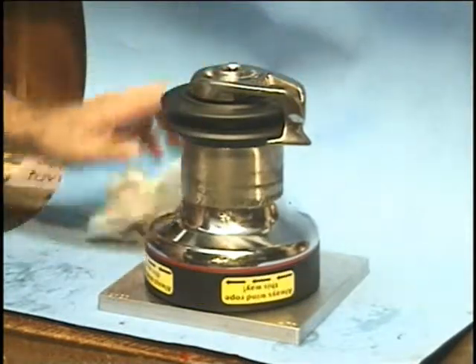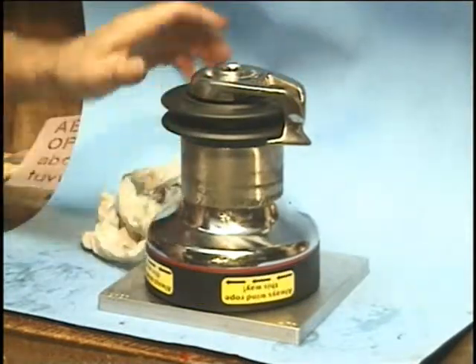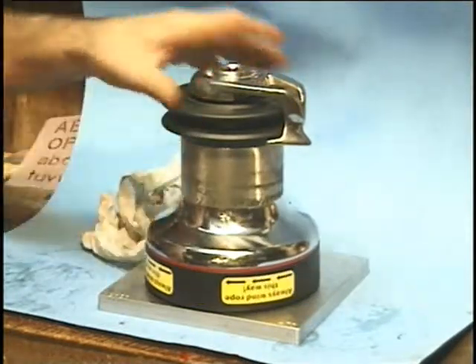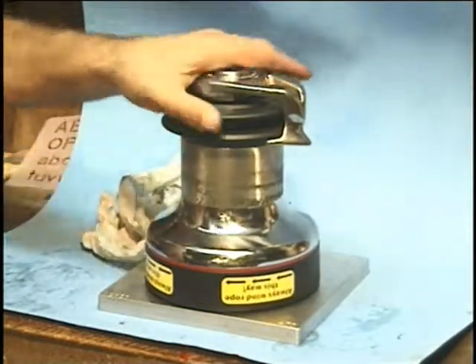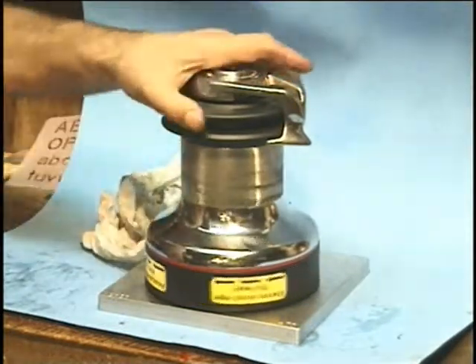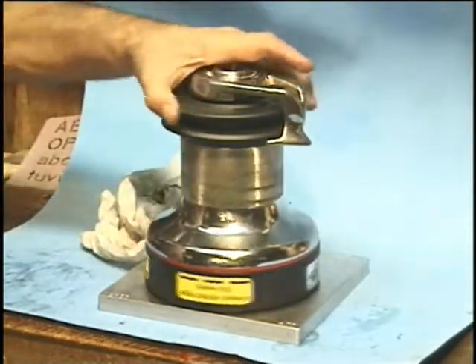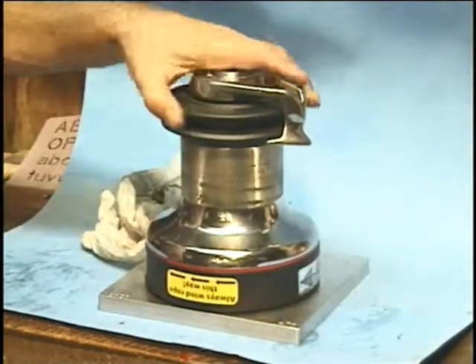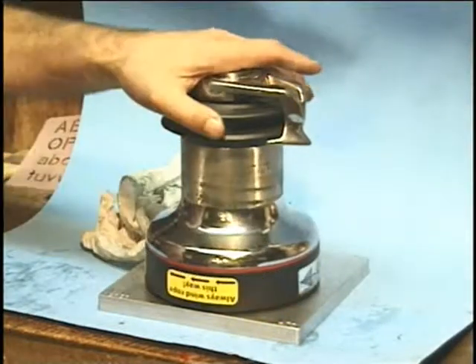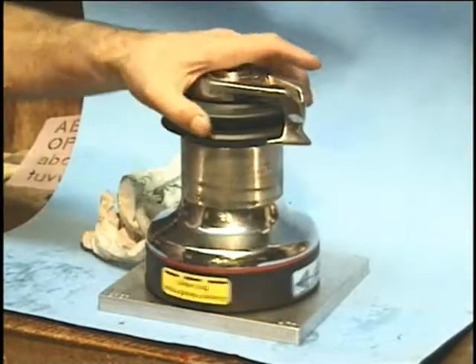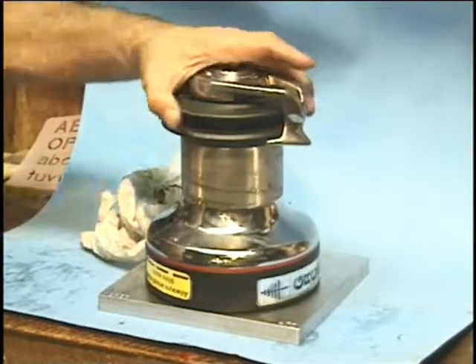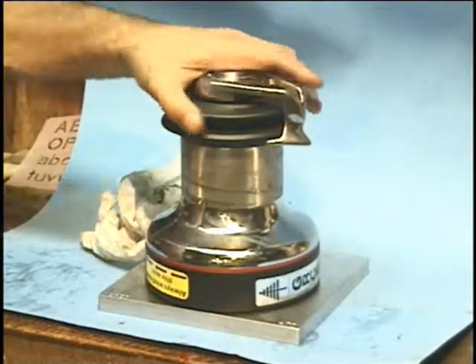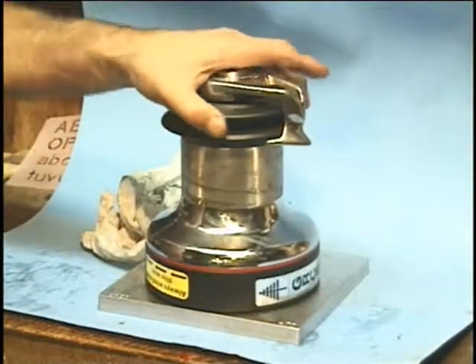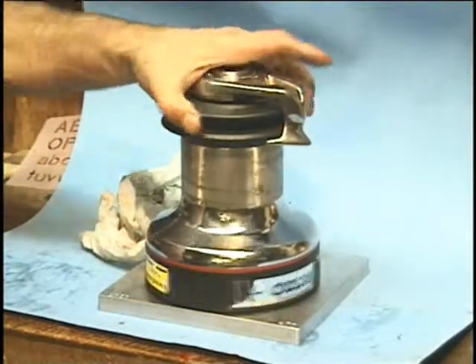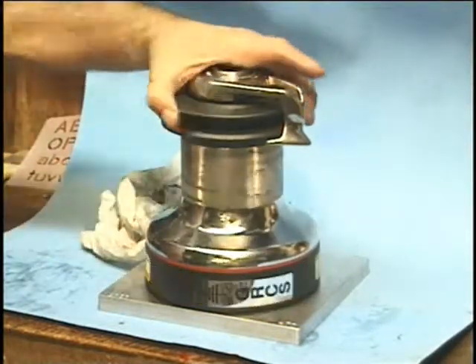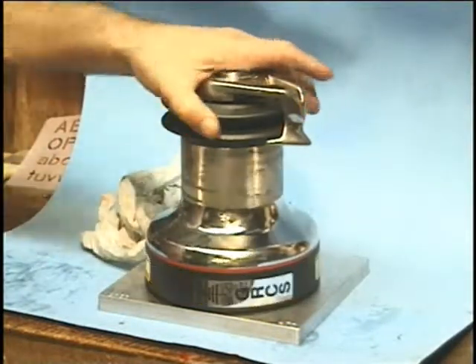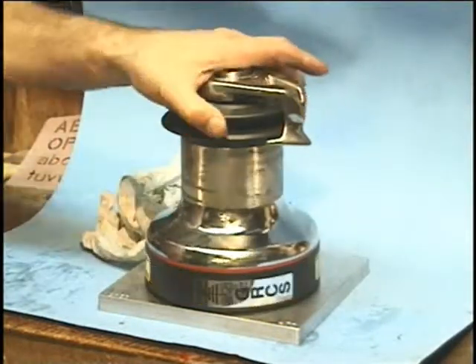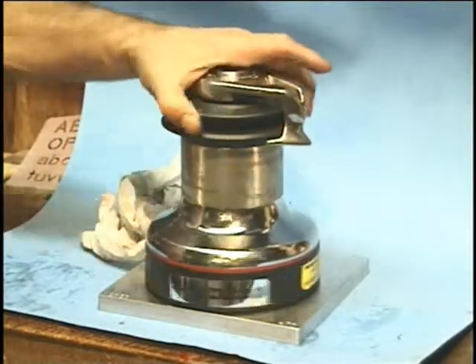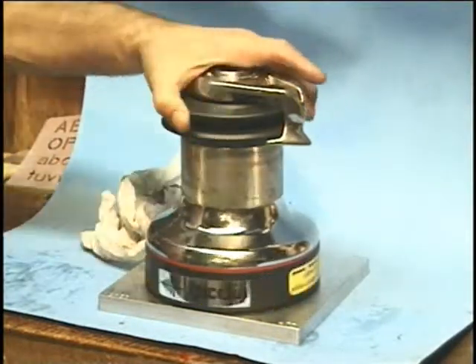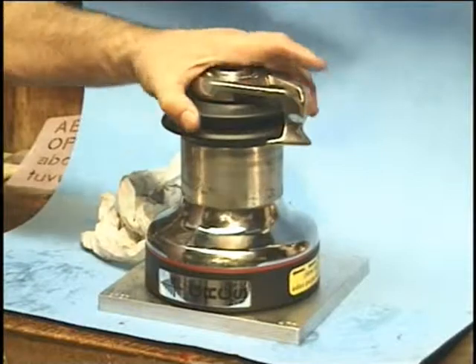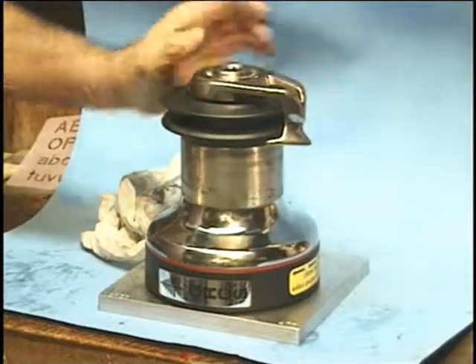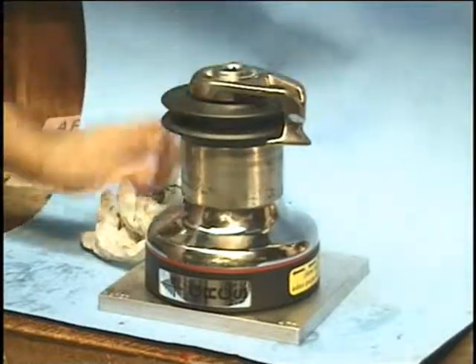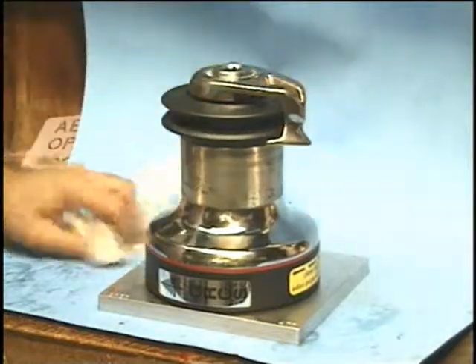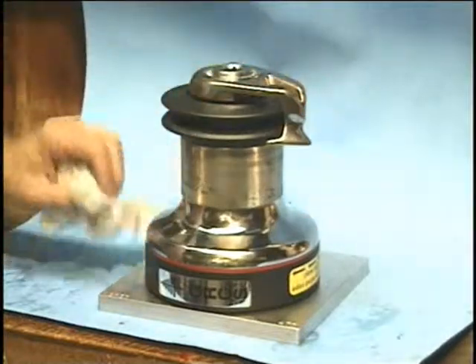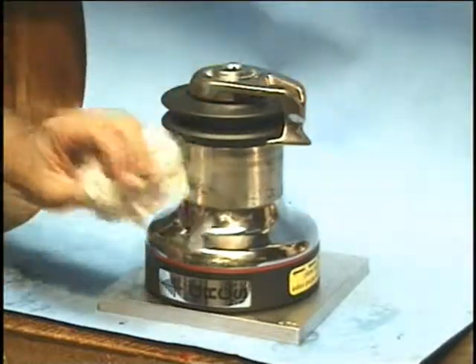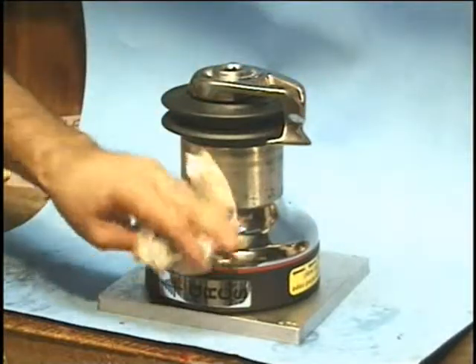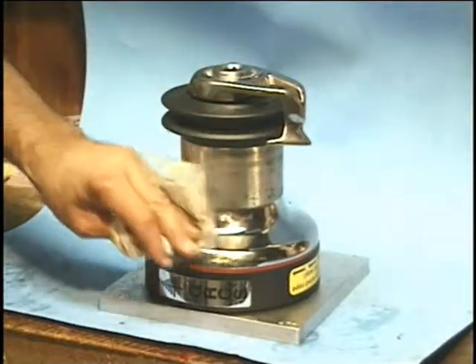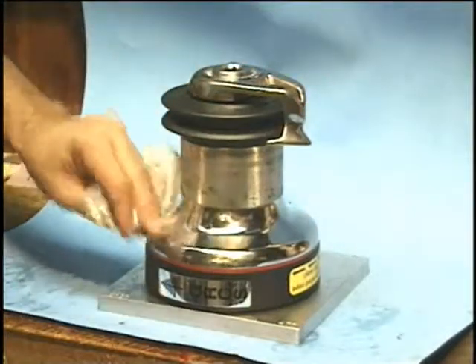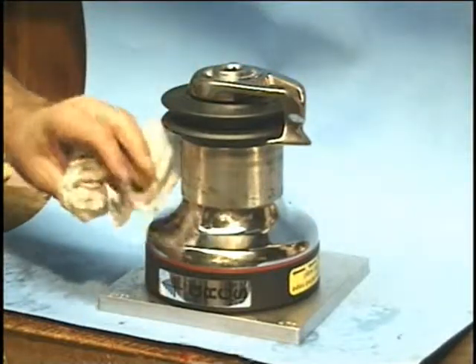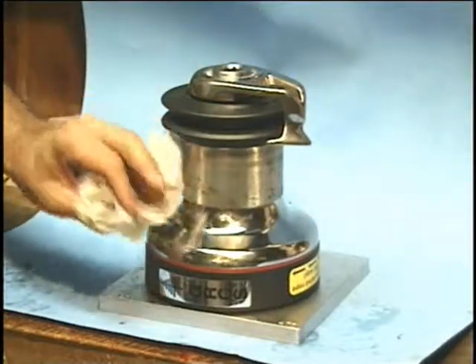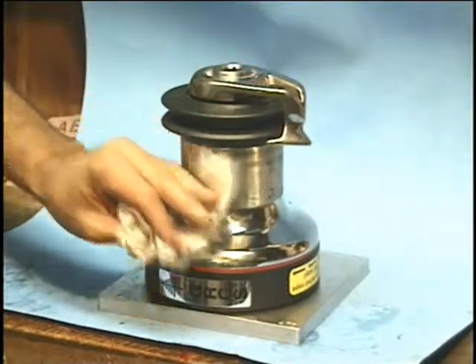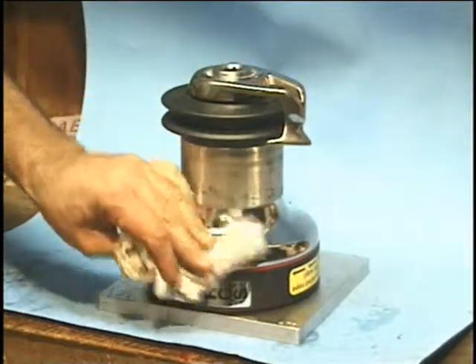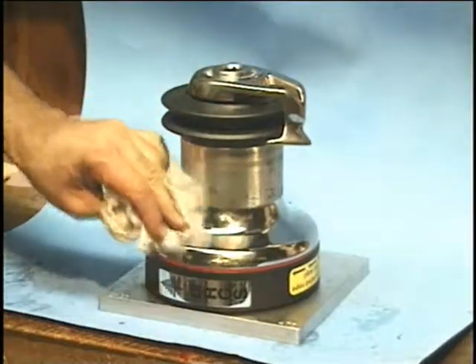You should probably take your winch apart, depending on how often you use it, at least once a year.